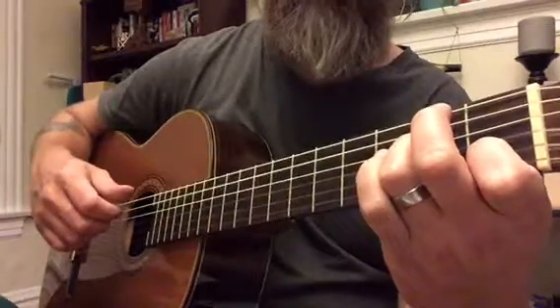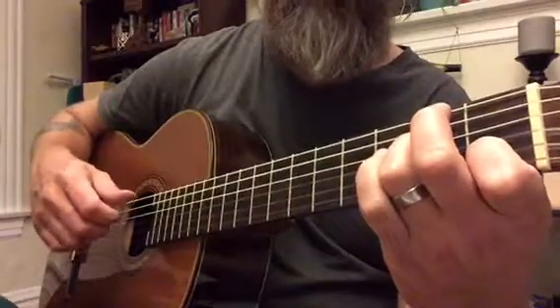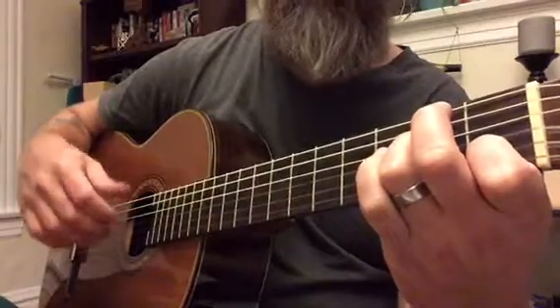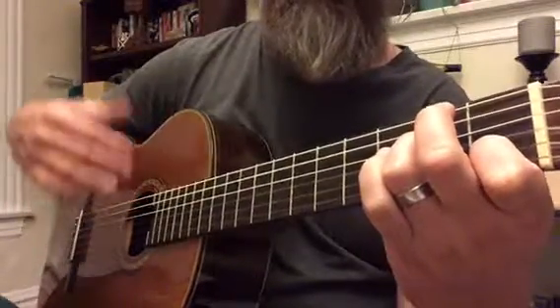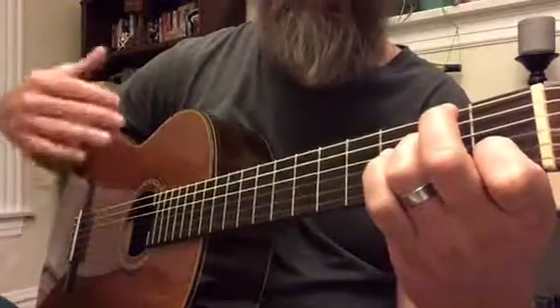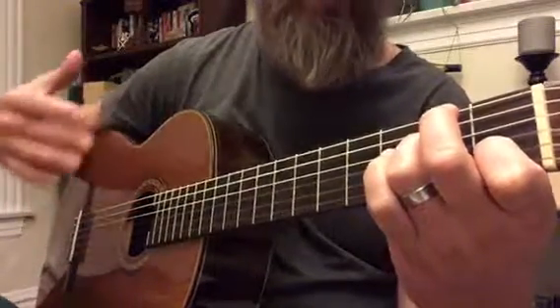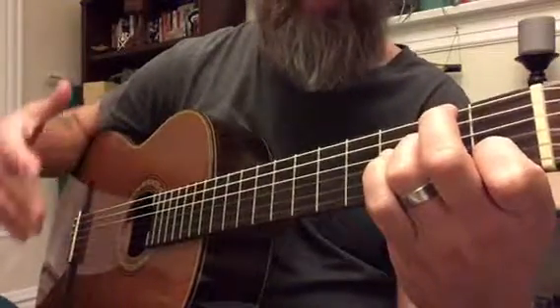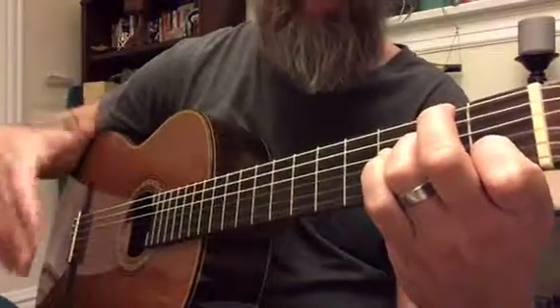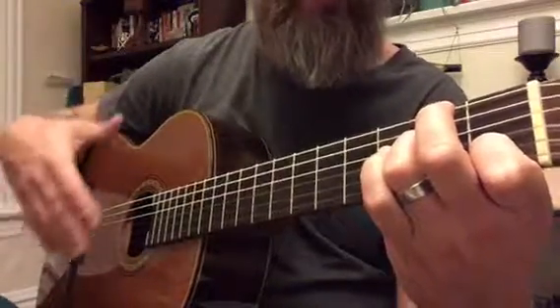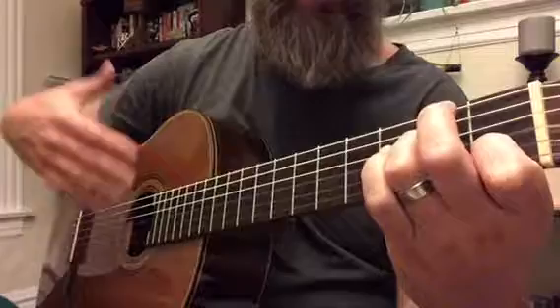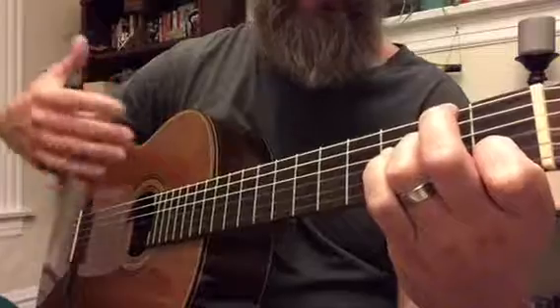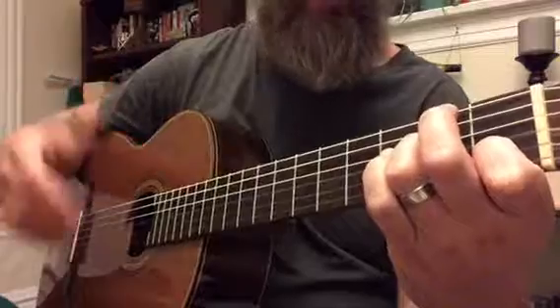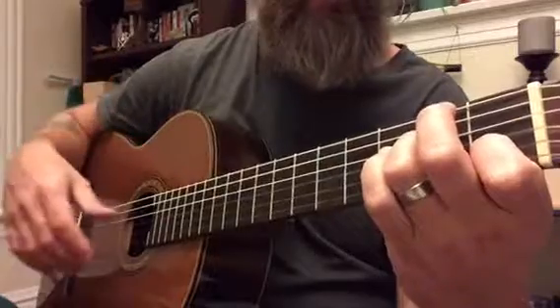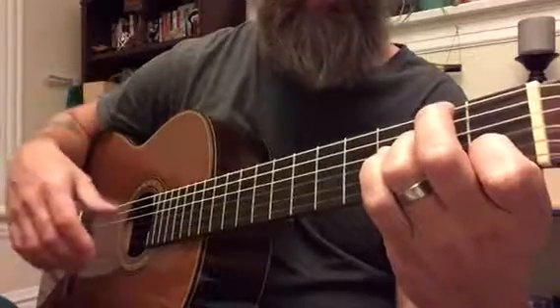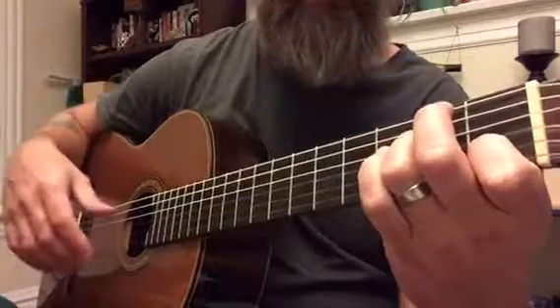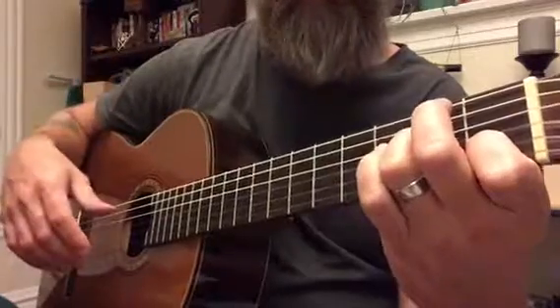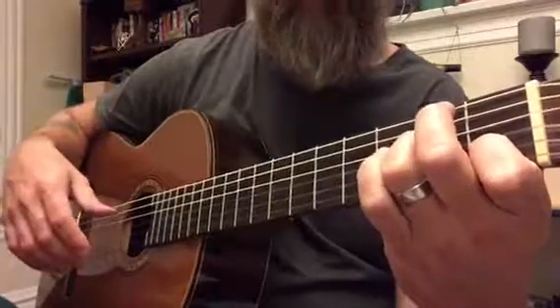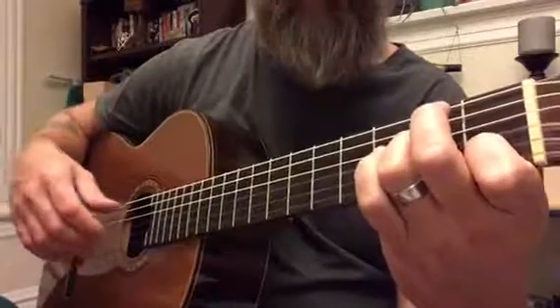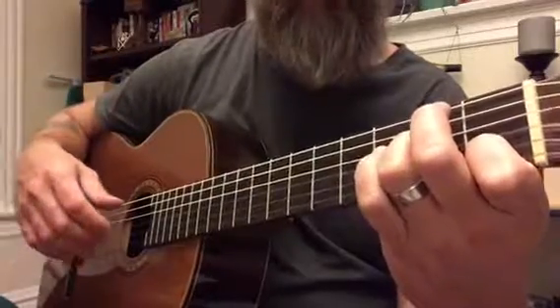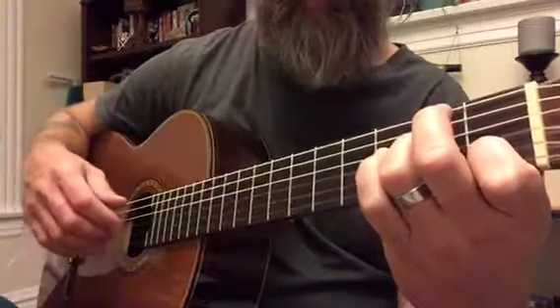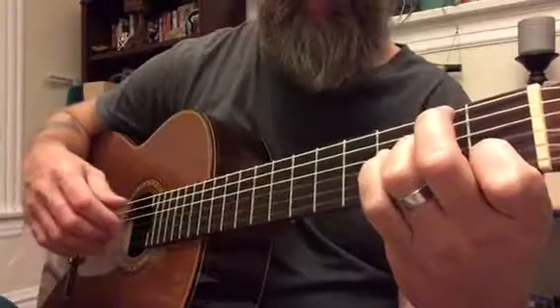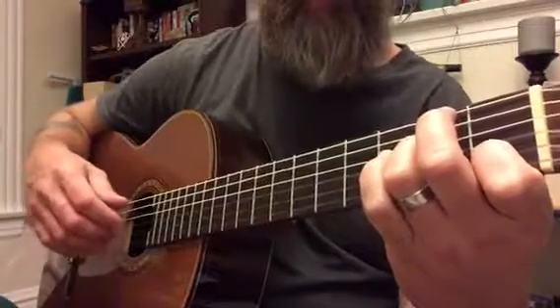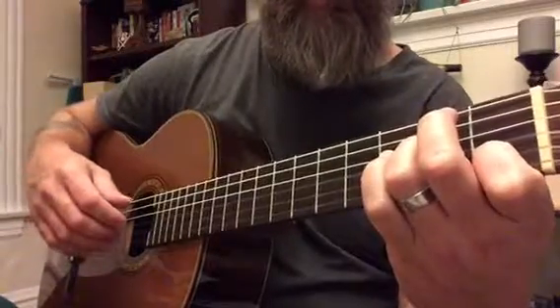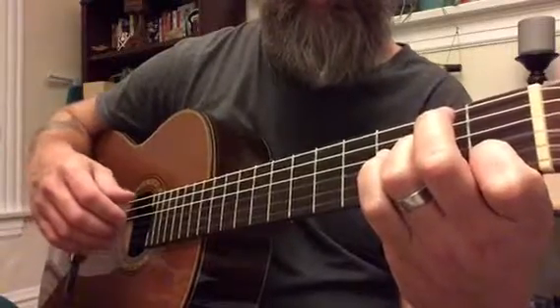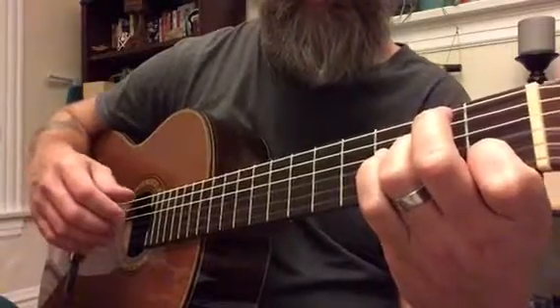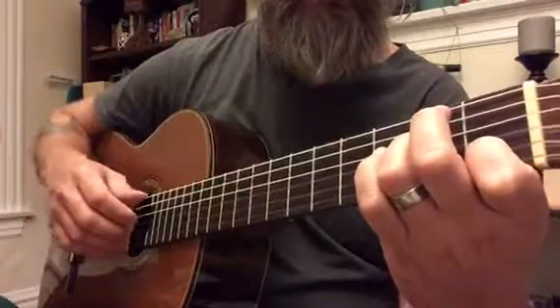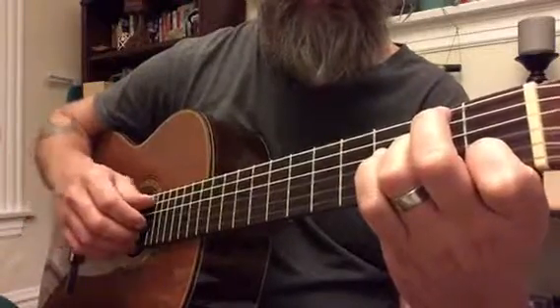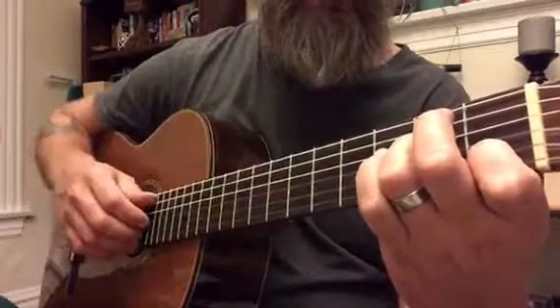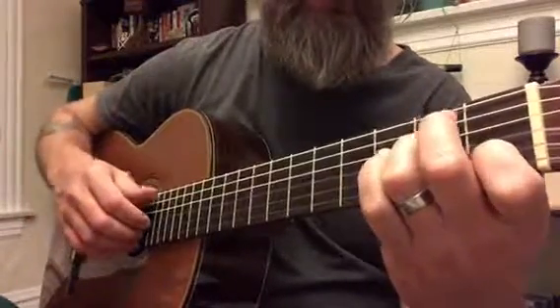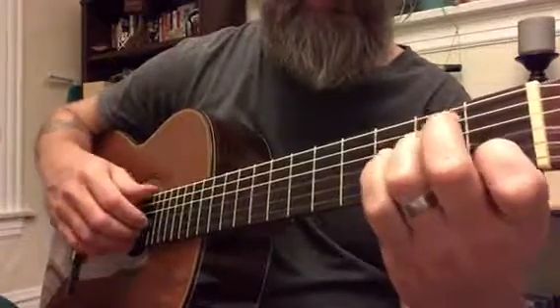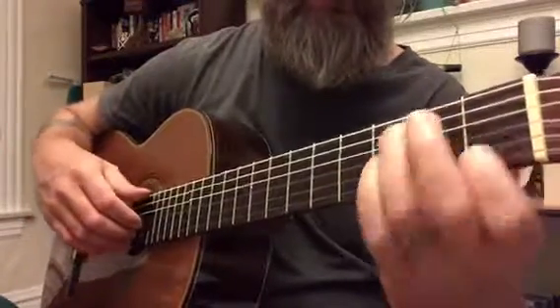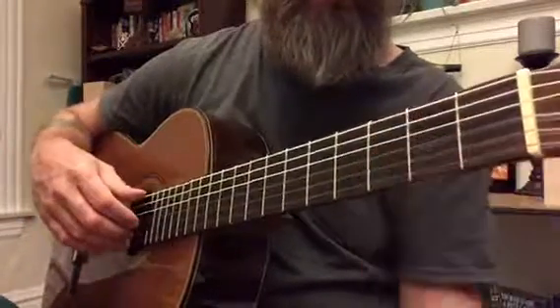Getting as much sustain — letting it ring by leaving the fingers down. Then we move into the last line.